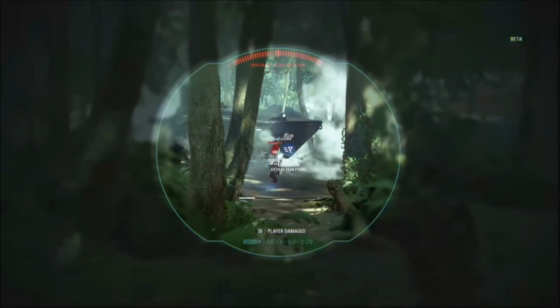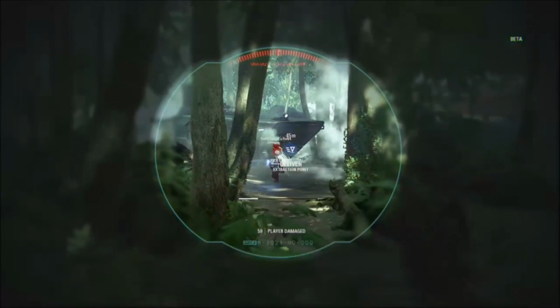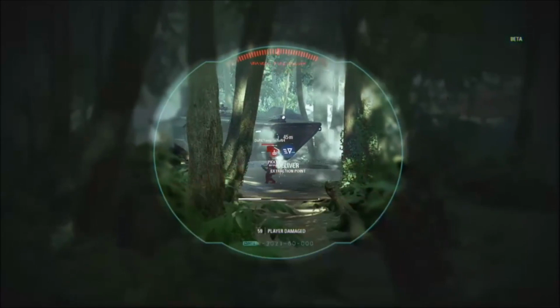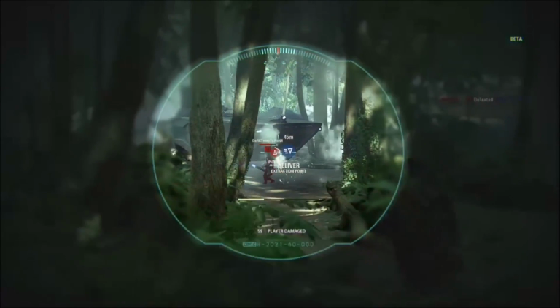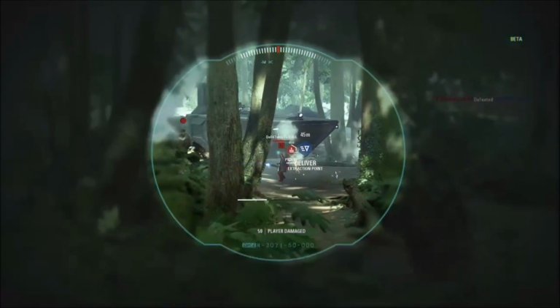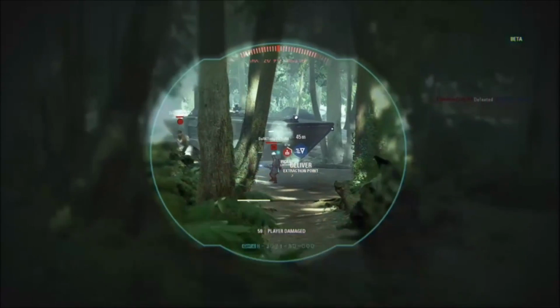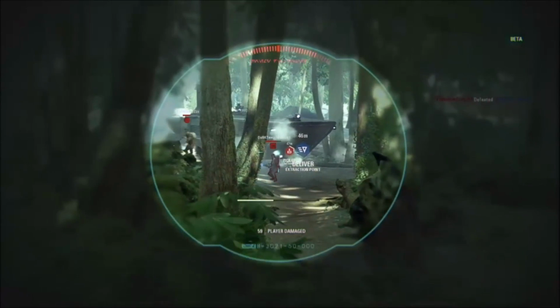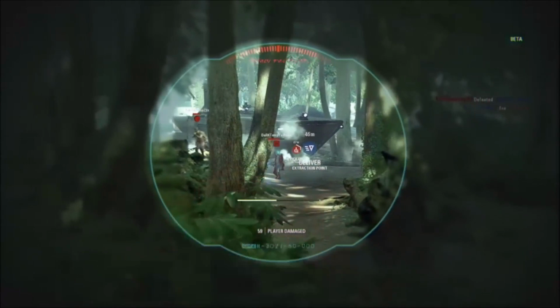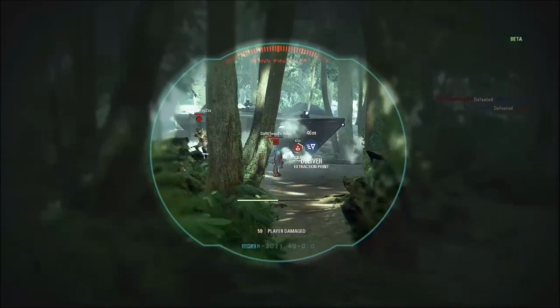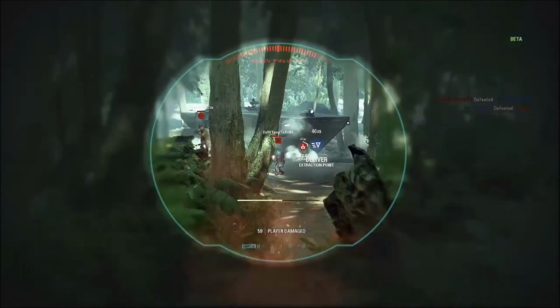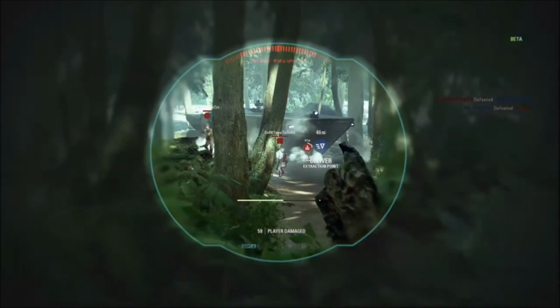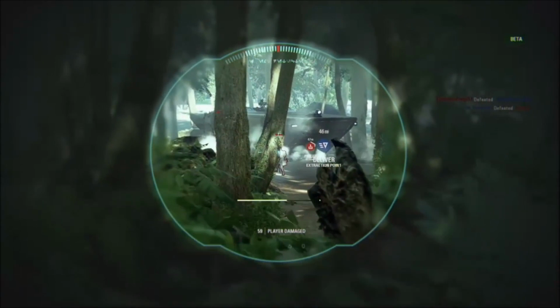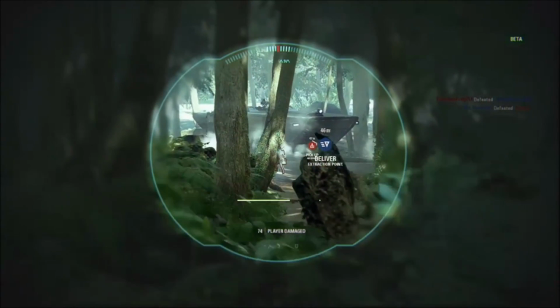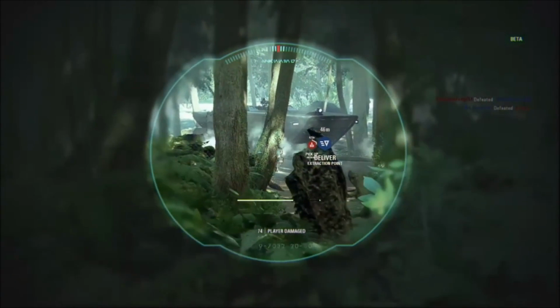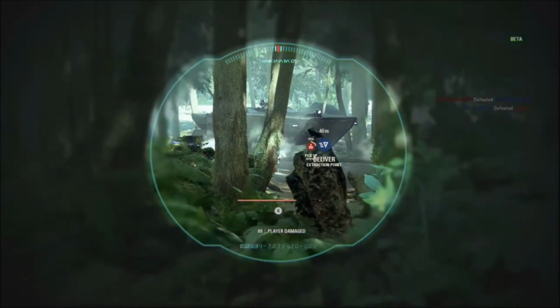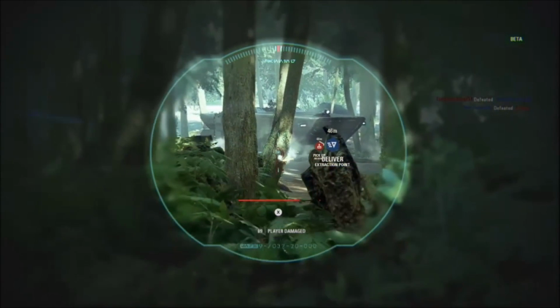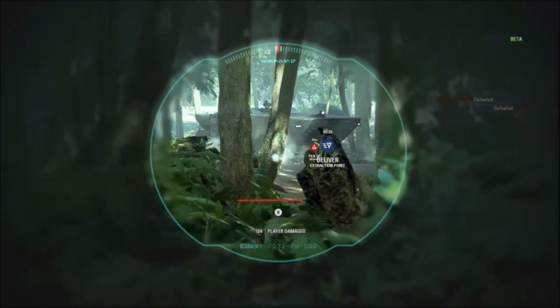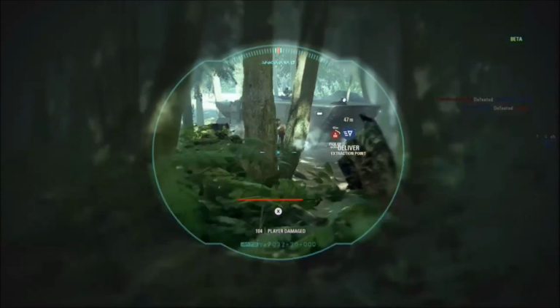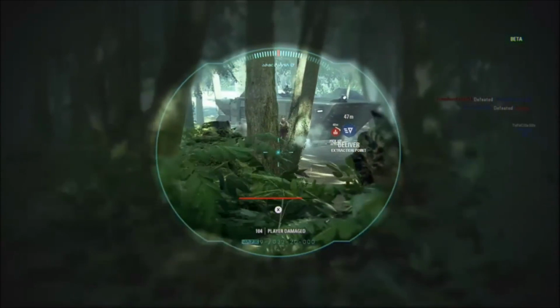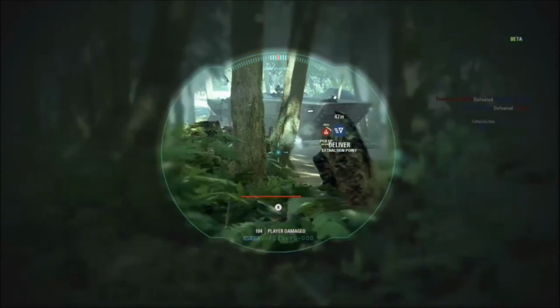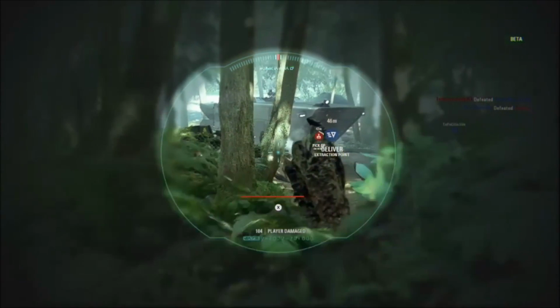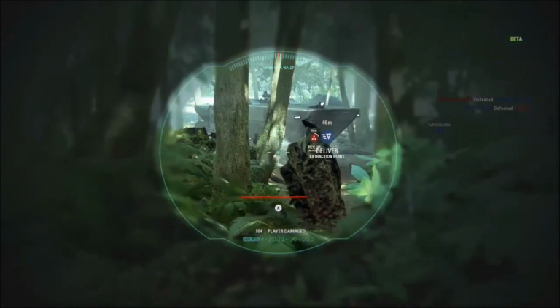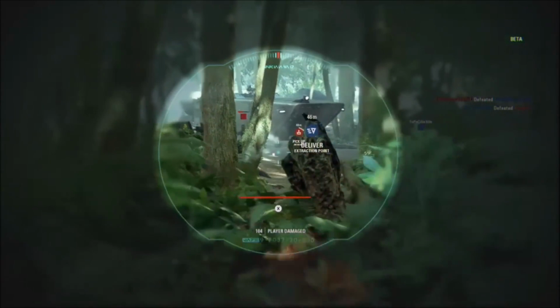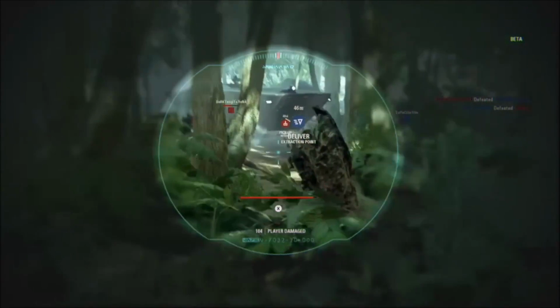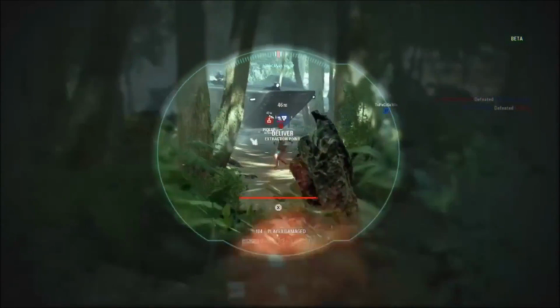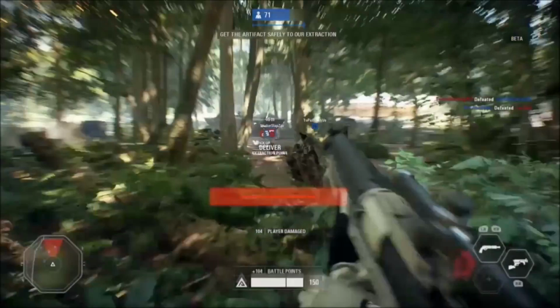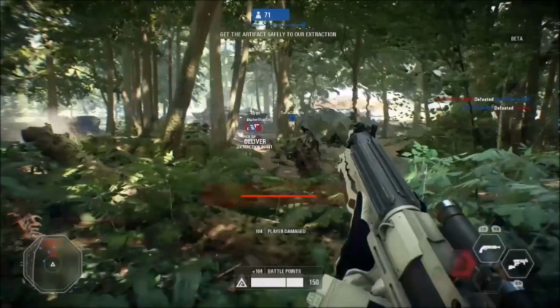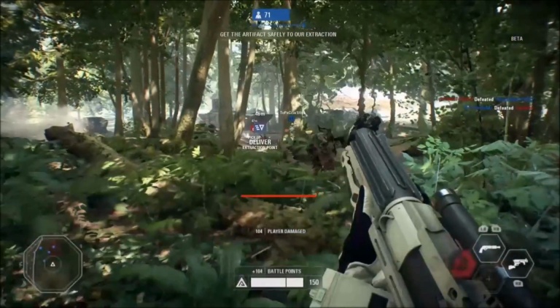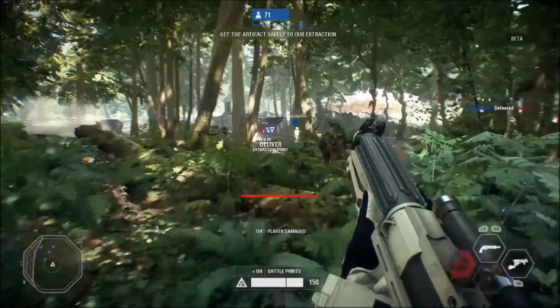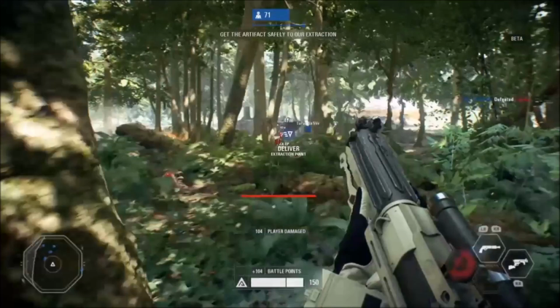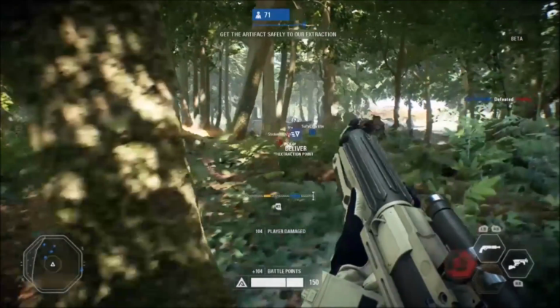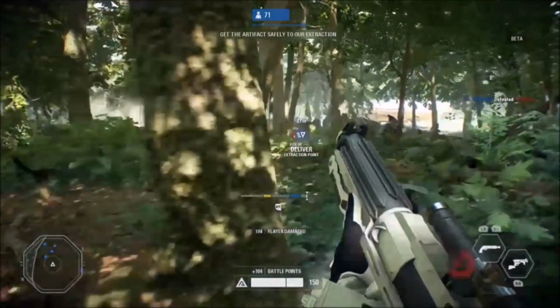The Star Wars Battlefront 2 beta is essentially giving me more reason than I originally thought to buy the Xbox One X.